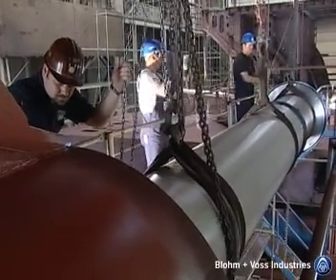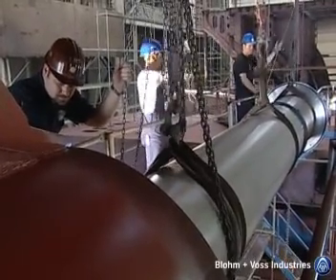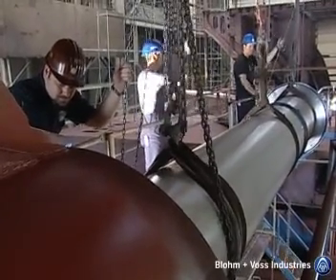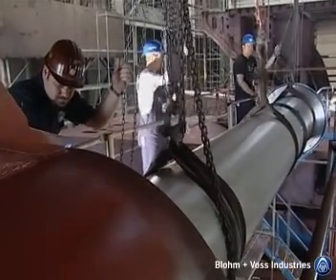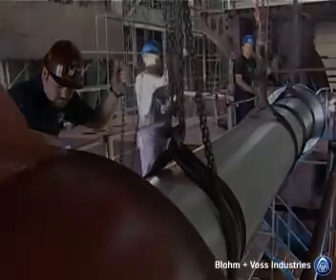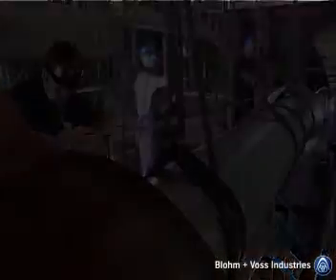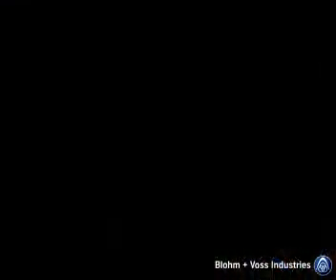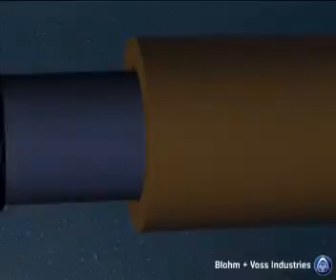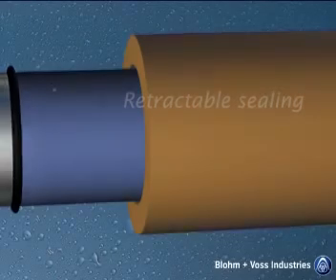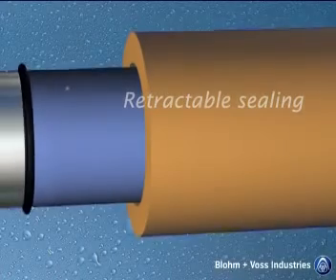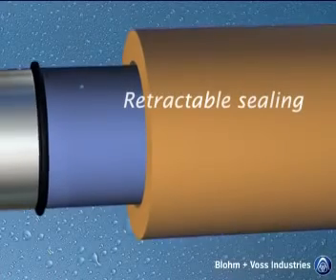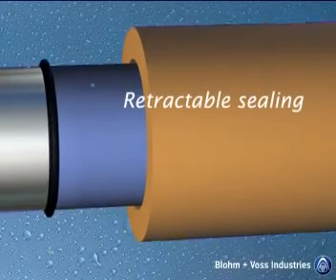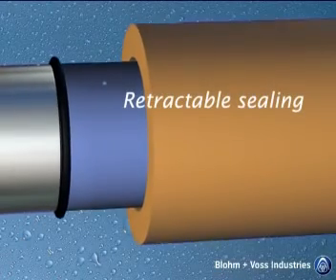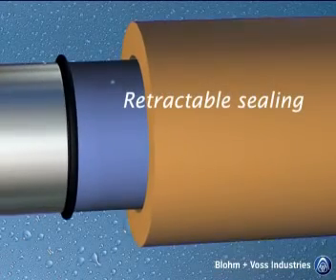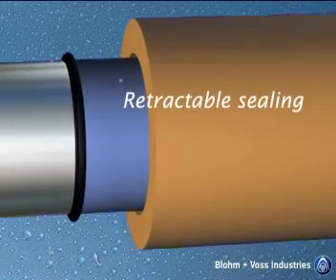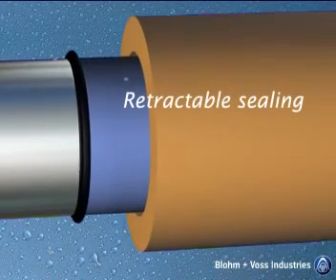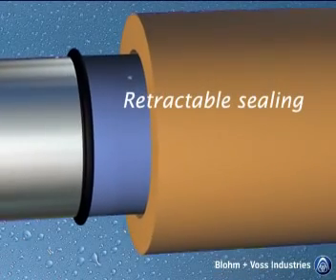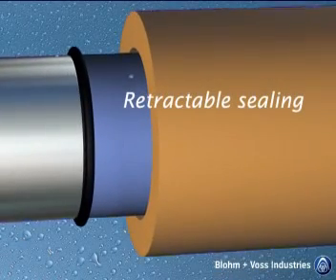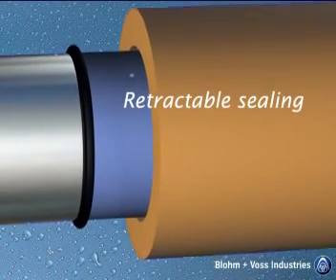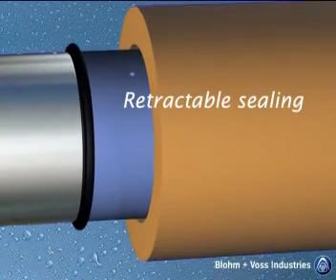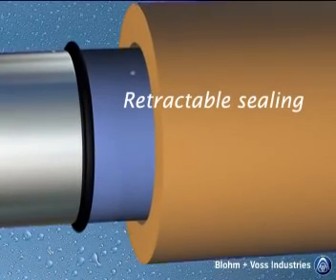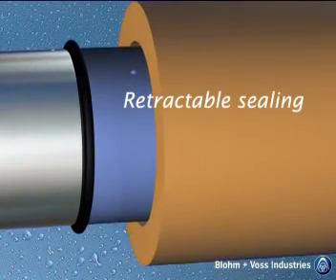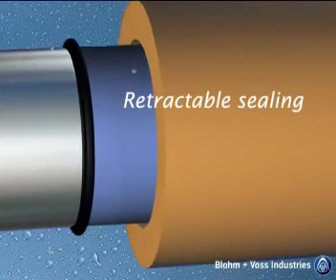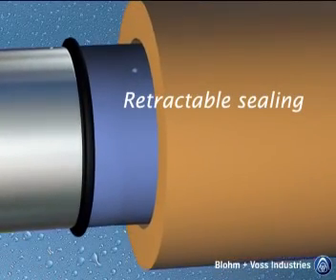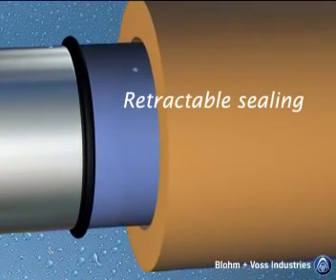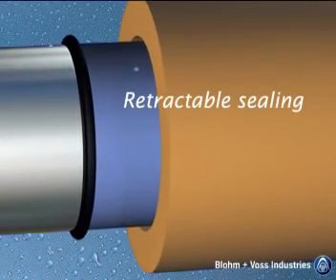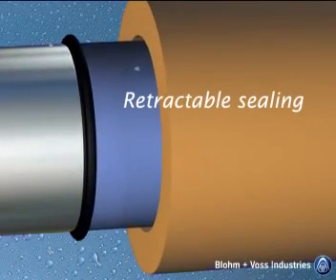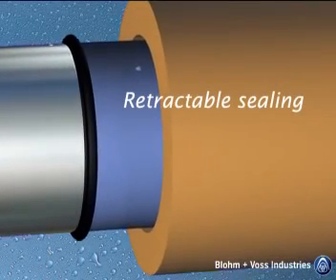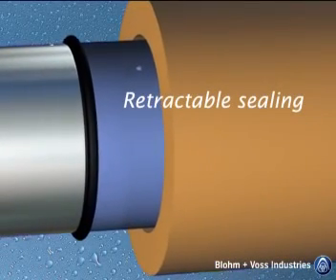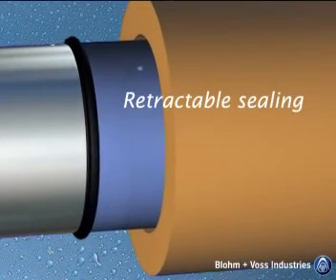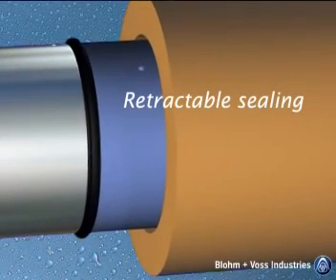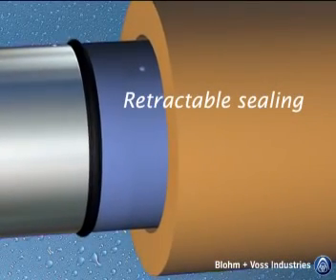When the main part of the stern tube is inserted, it is time to pump the air out of the retractable ceiling.